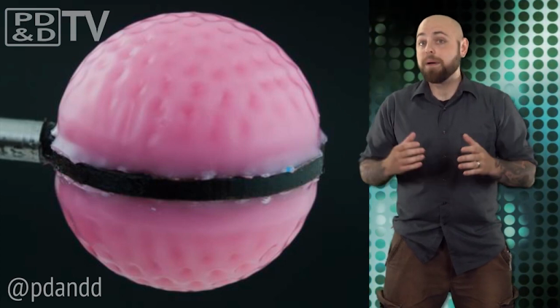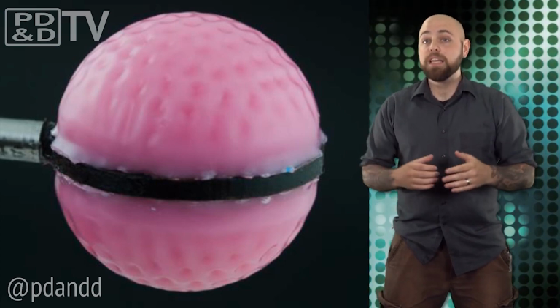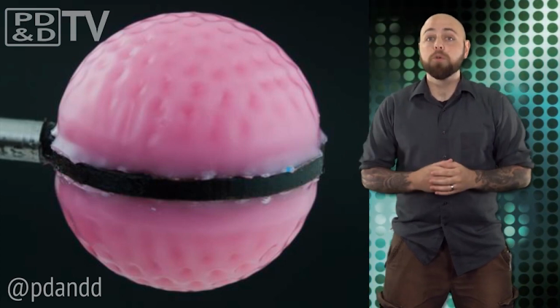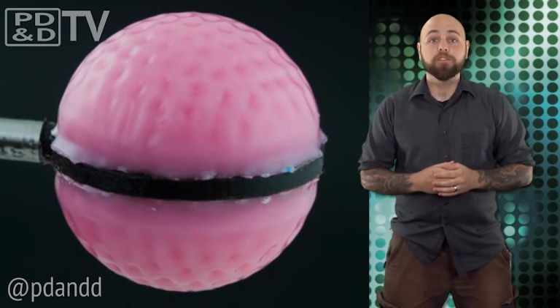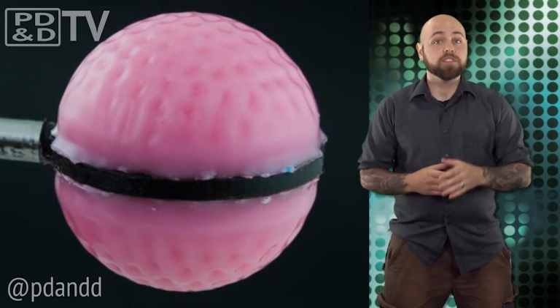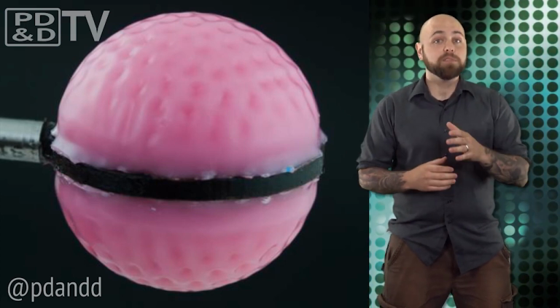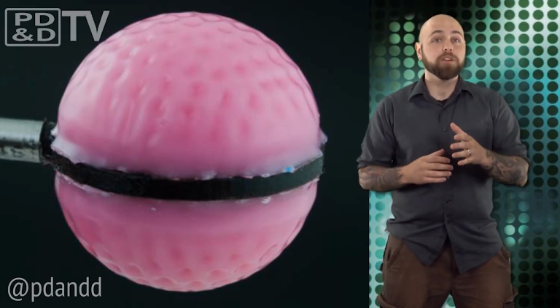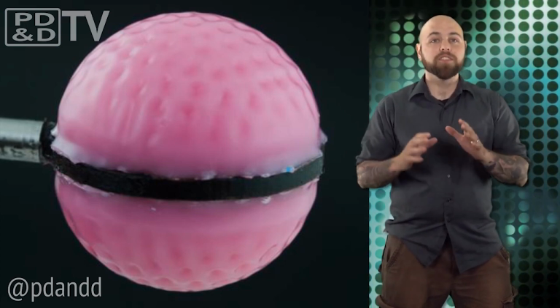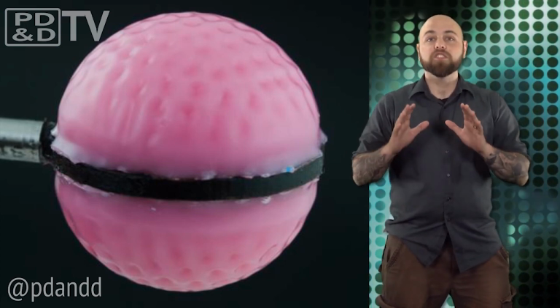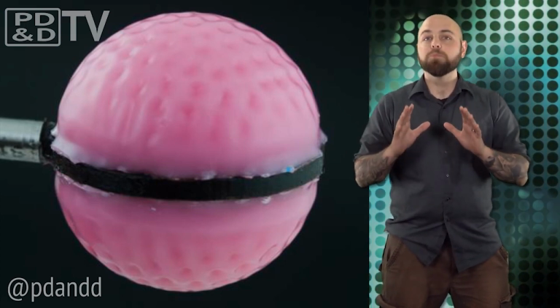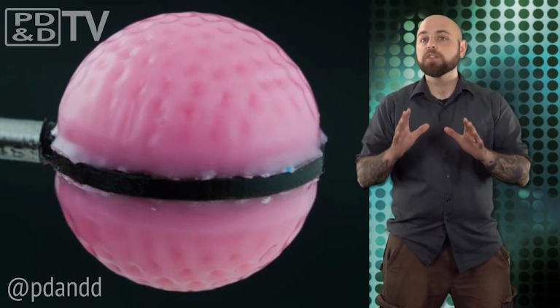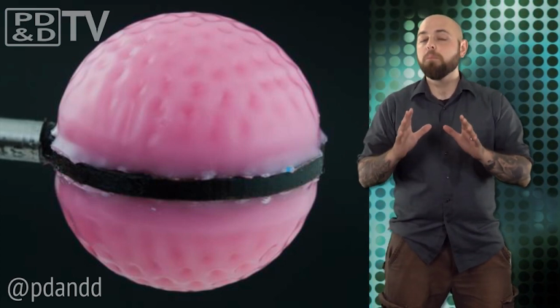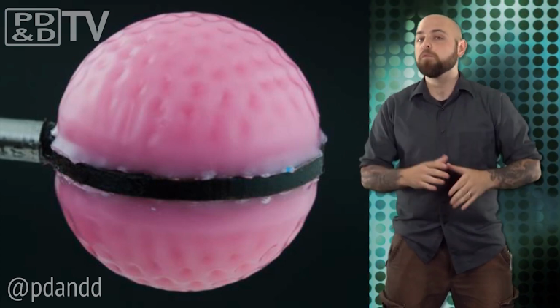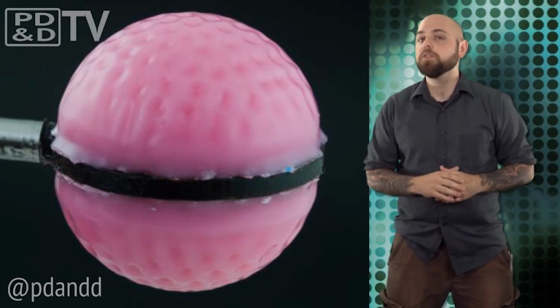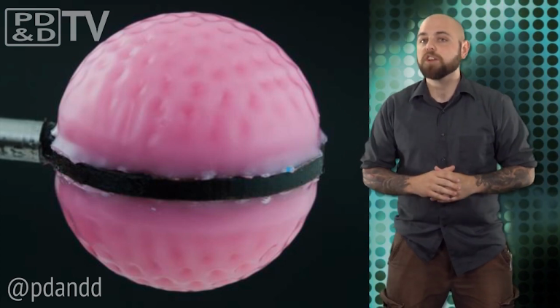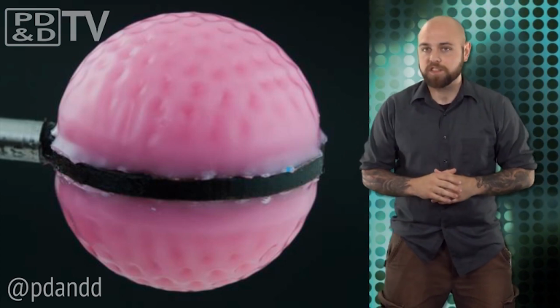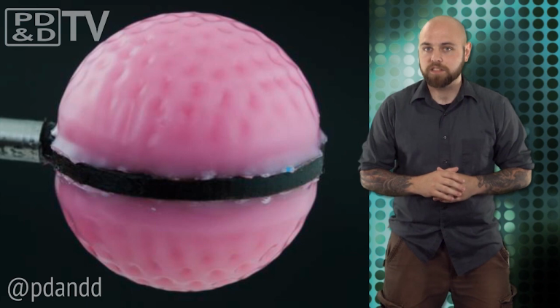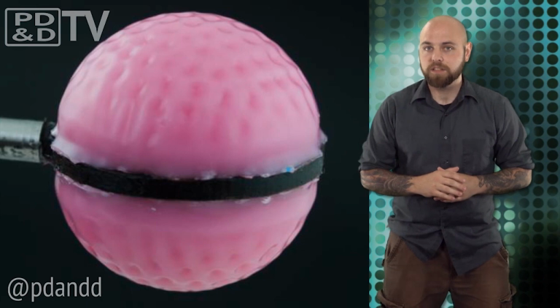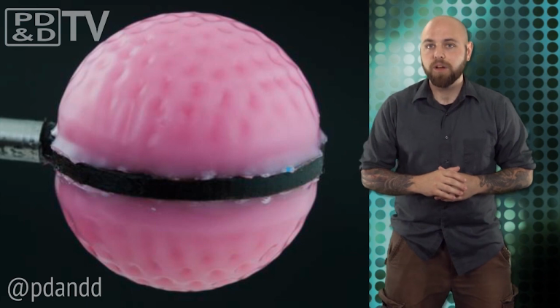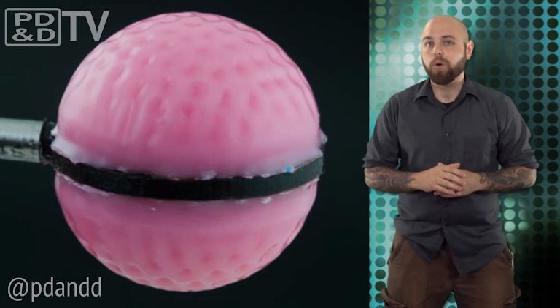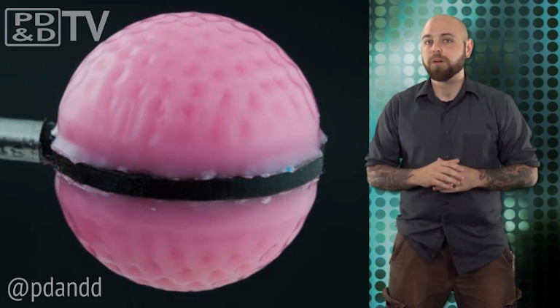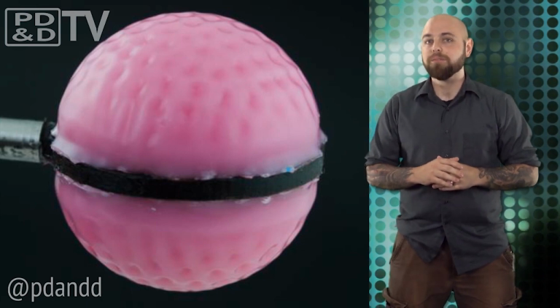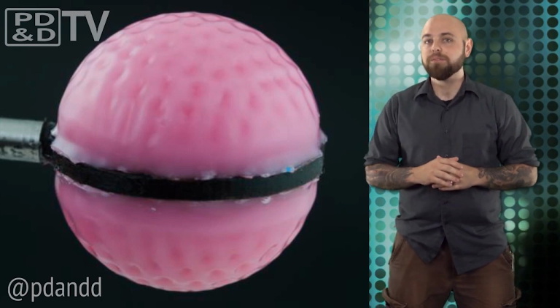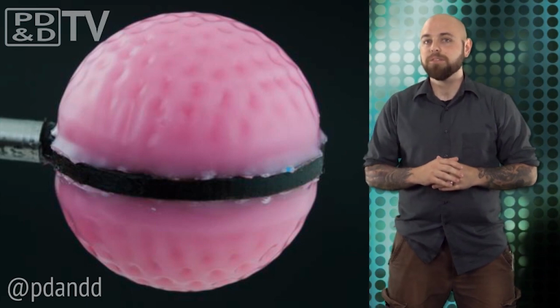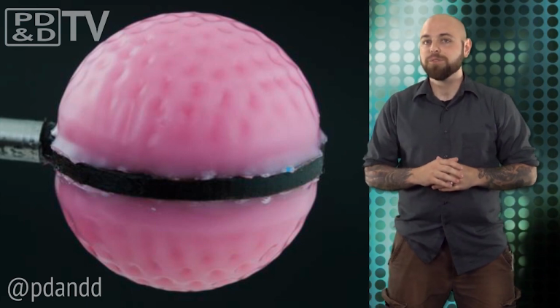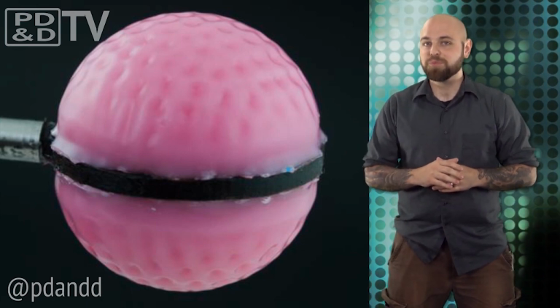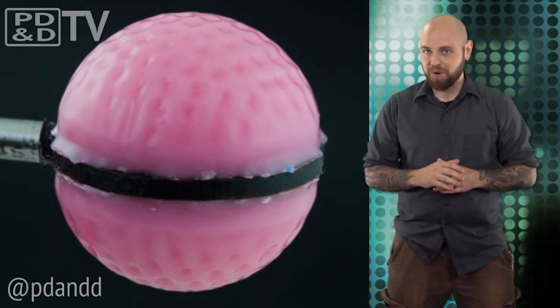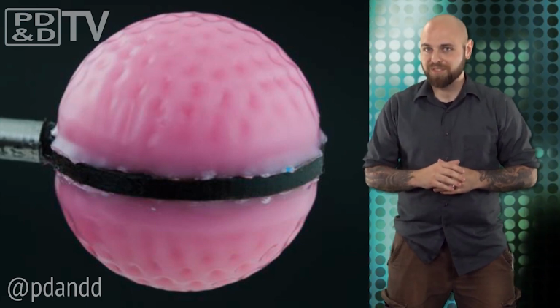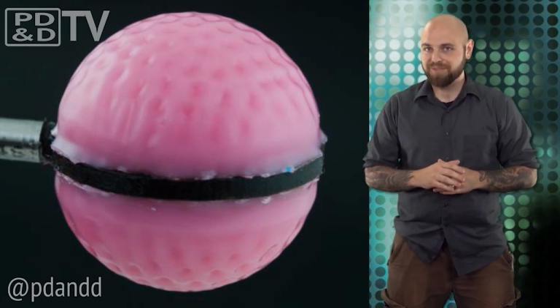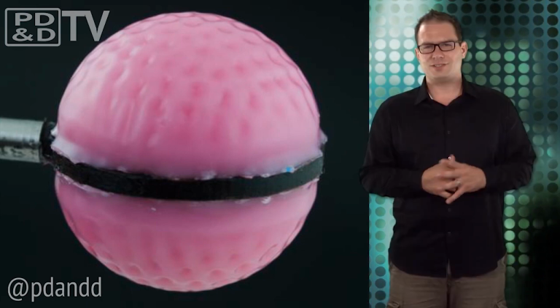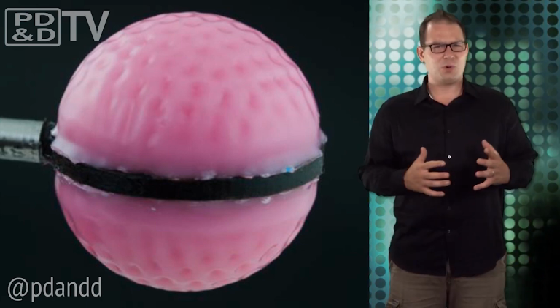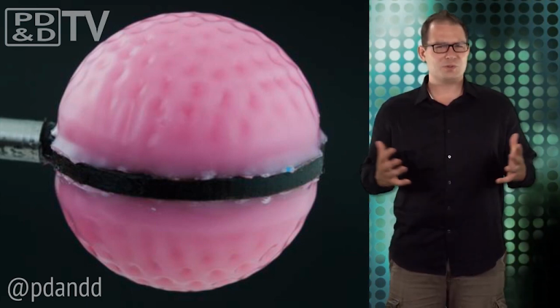The MIT group refers to these materials as Smart Morphable Surfaces, or smorphs. Smorphs?